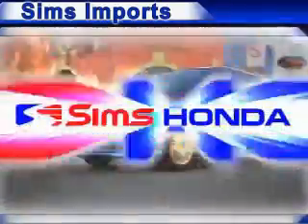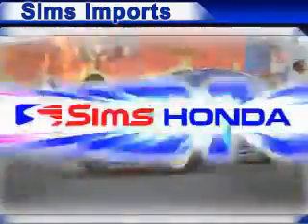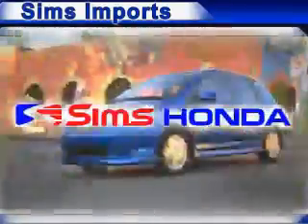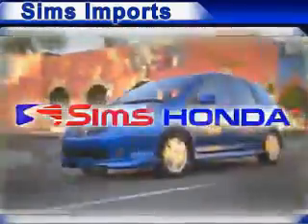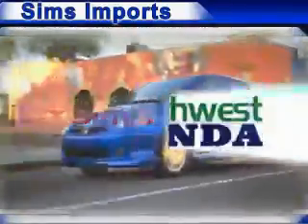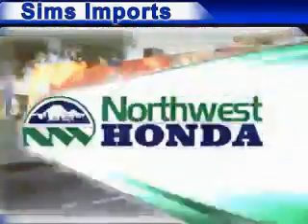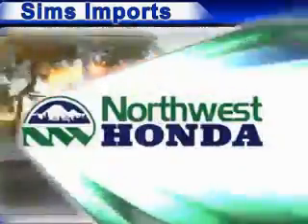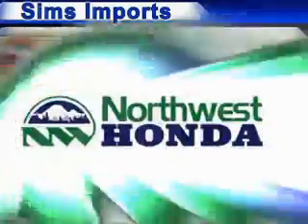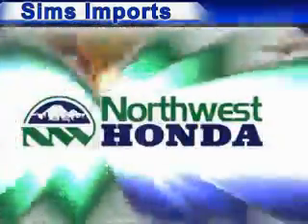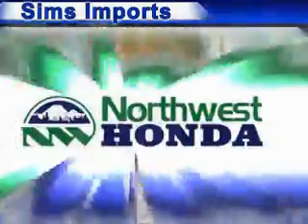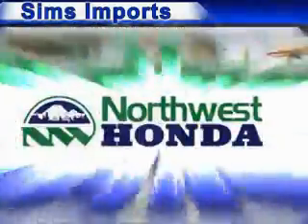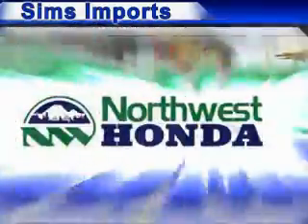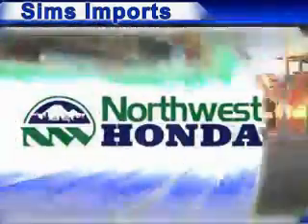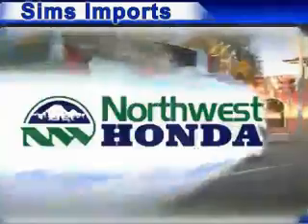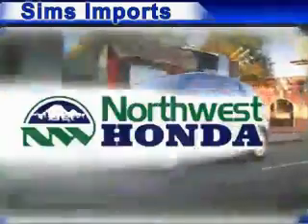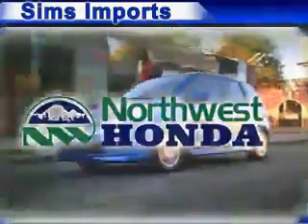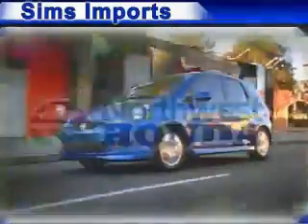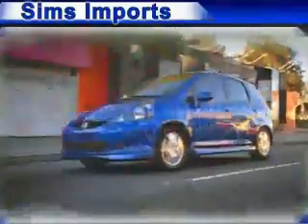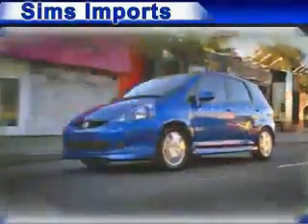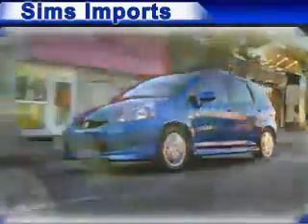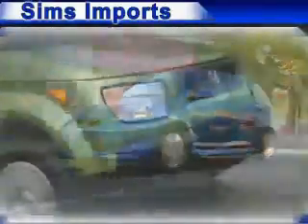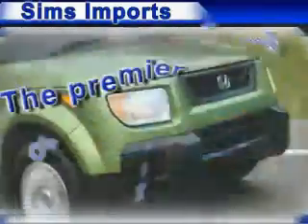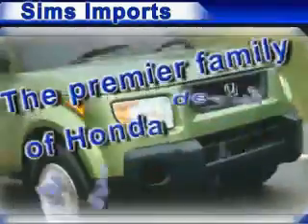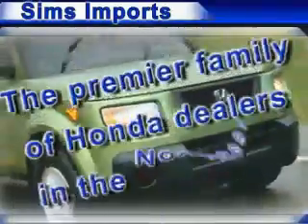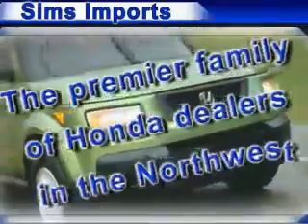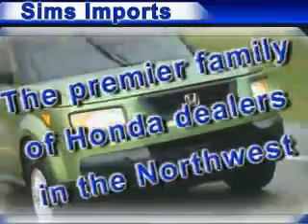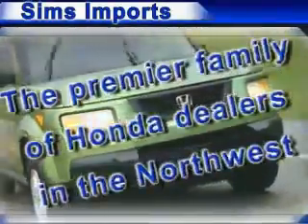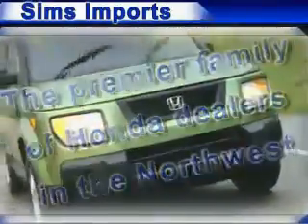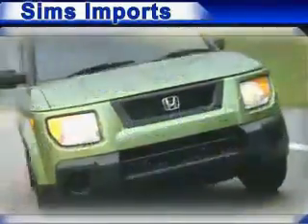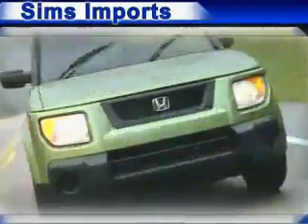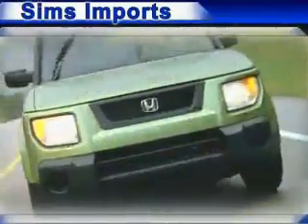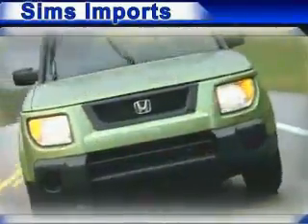Welcome to Sims Imports, home of Sims and Northwest Honda, the premier family of Honda dealers in the Northwest.